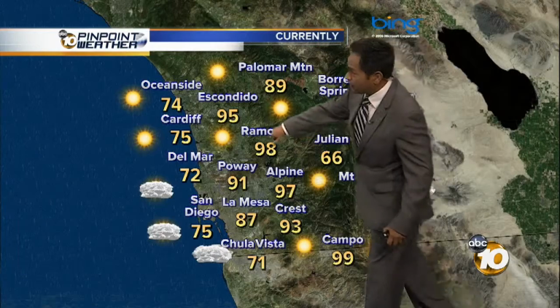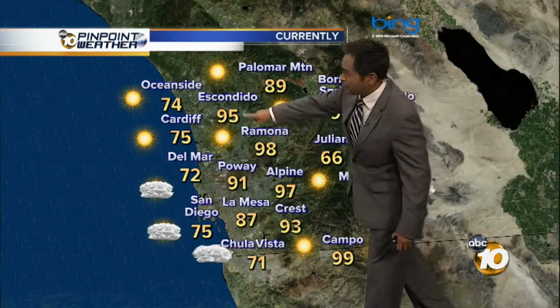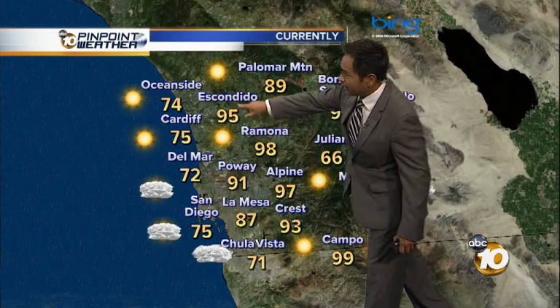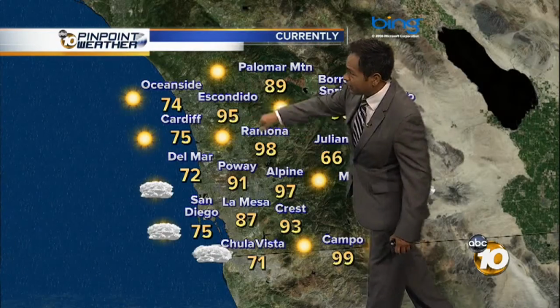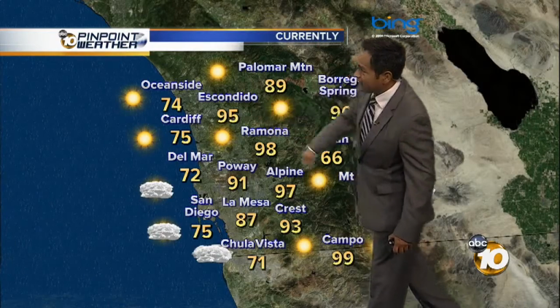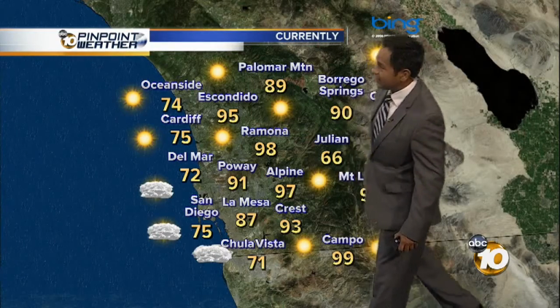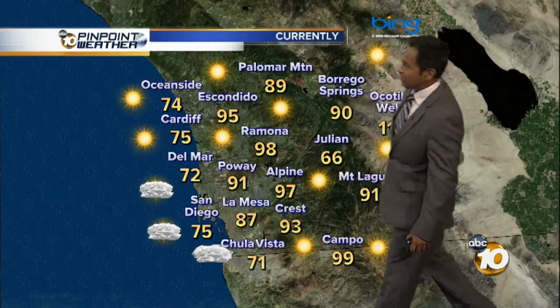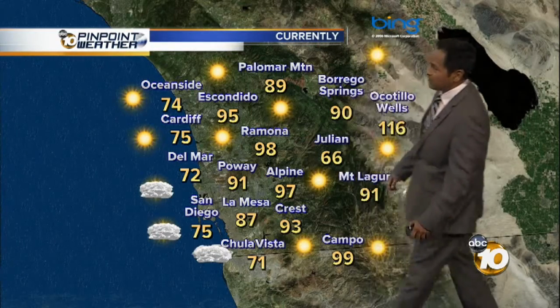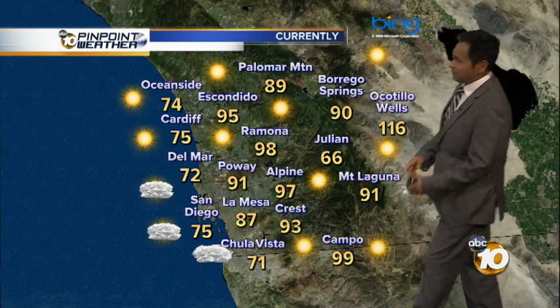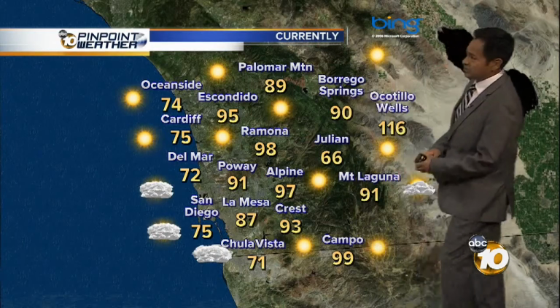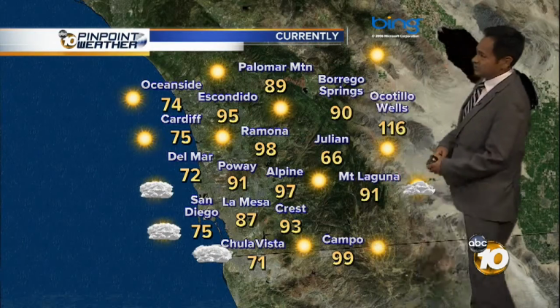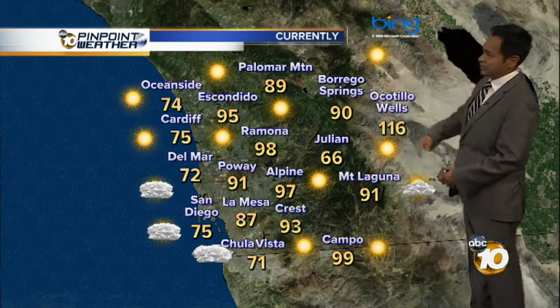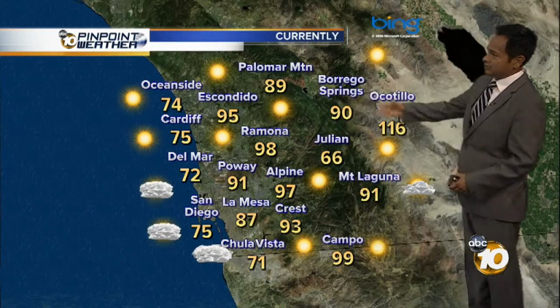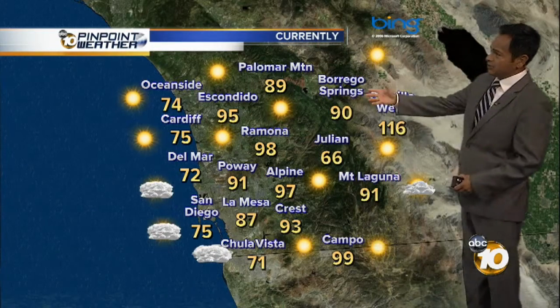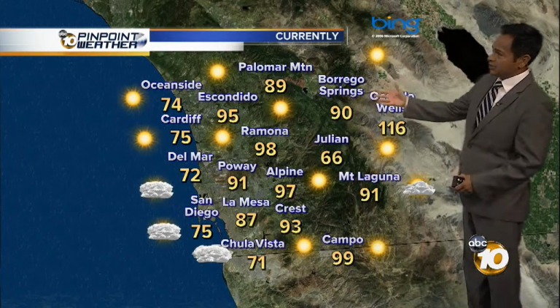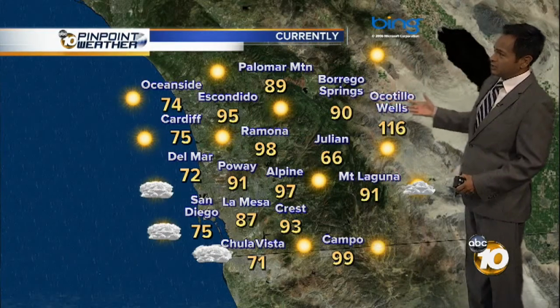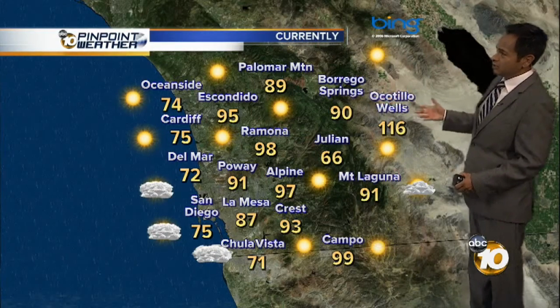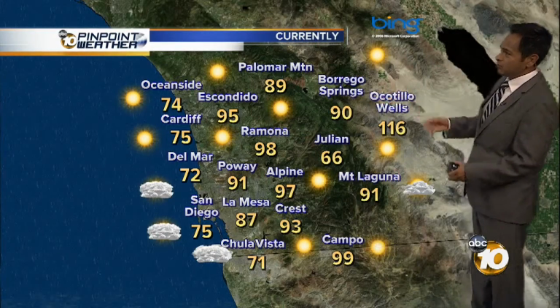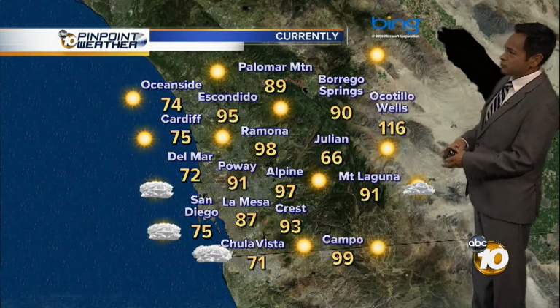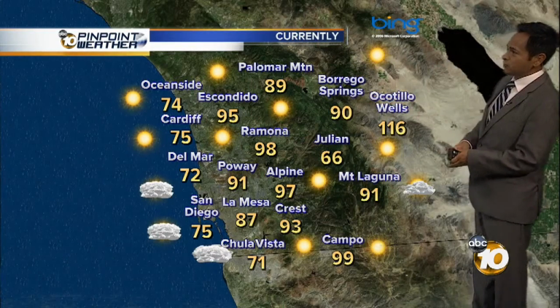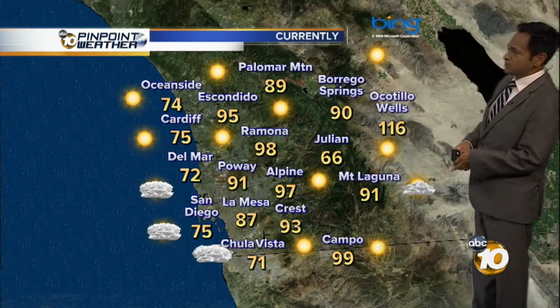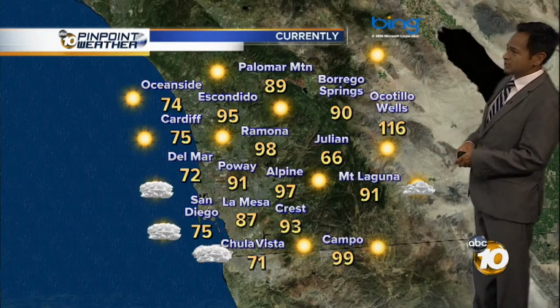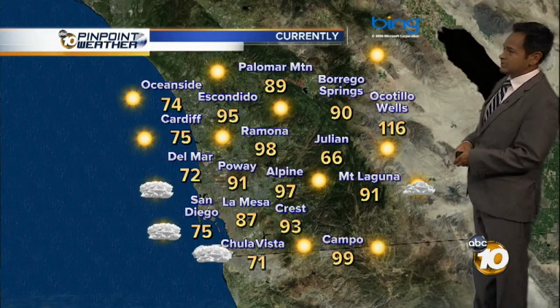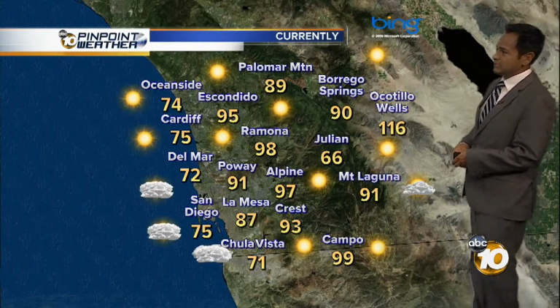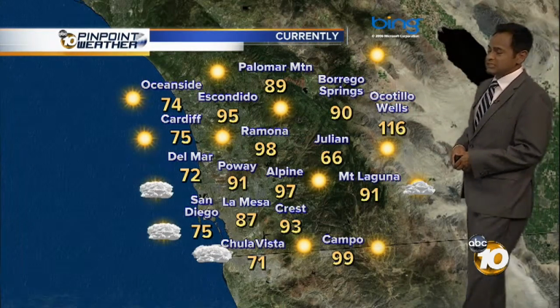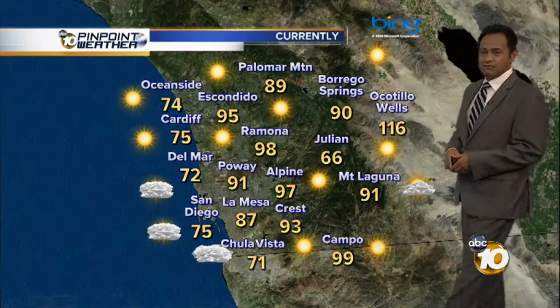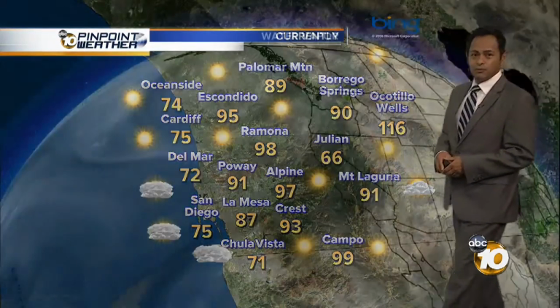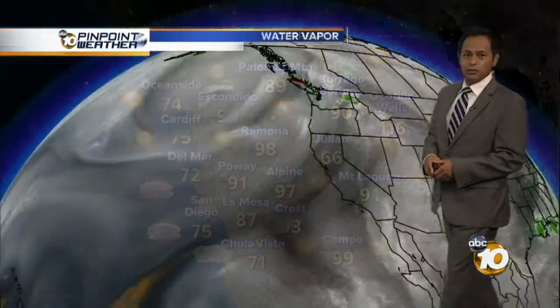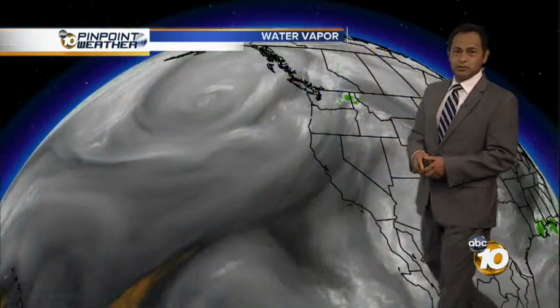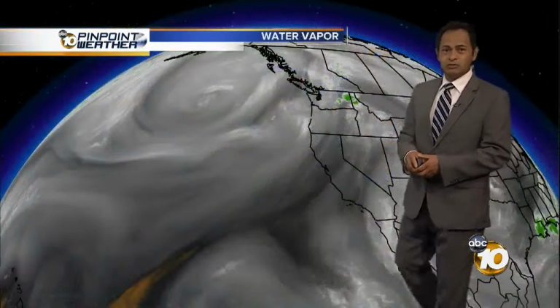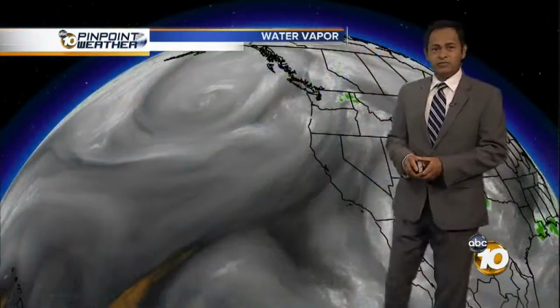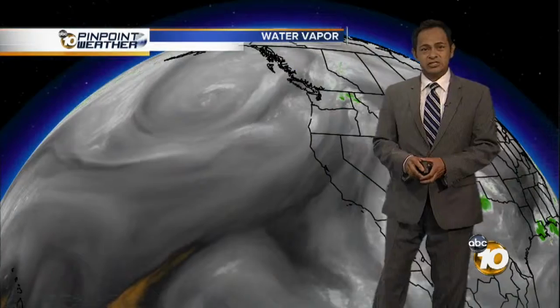Ramona right now 98°, 95° in Escondido. Look at Ocotillo Wells — 116°, and 71° in Chula Vista.